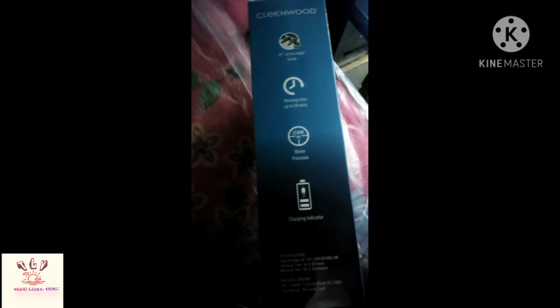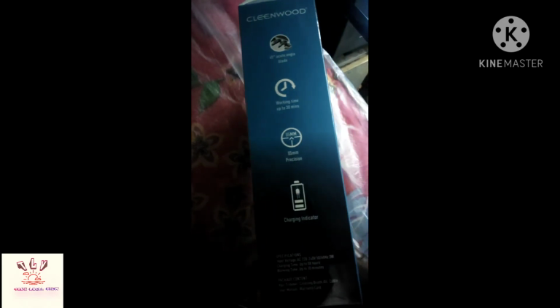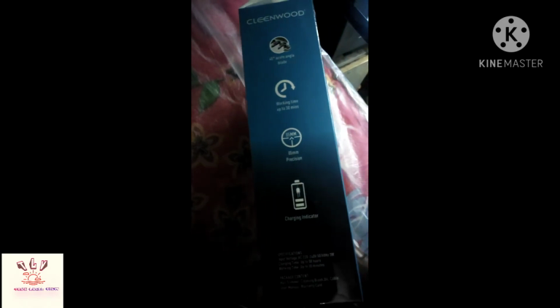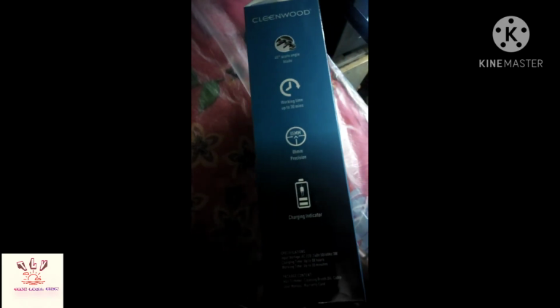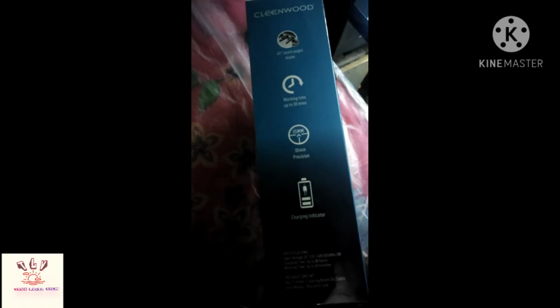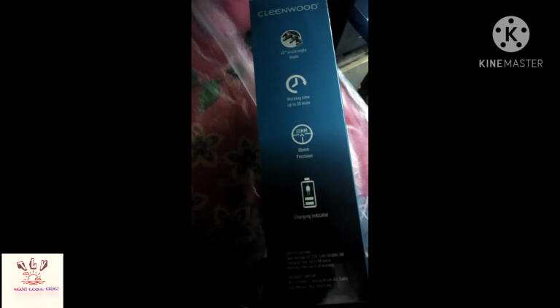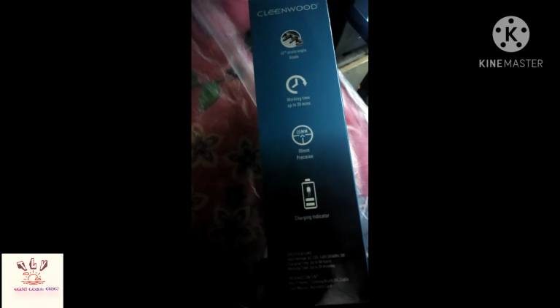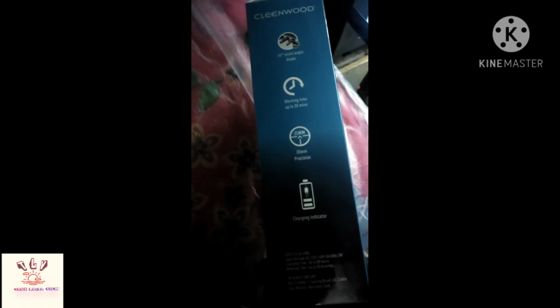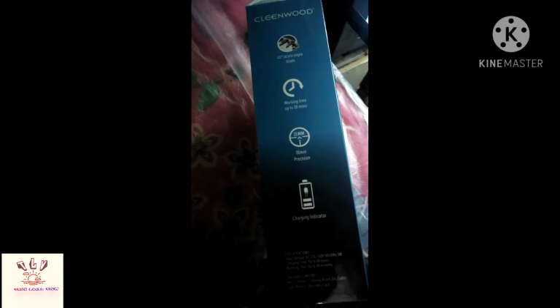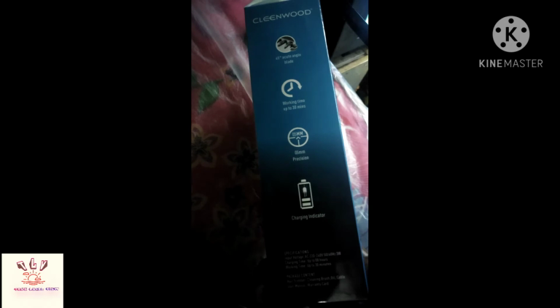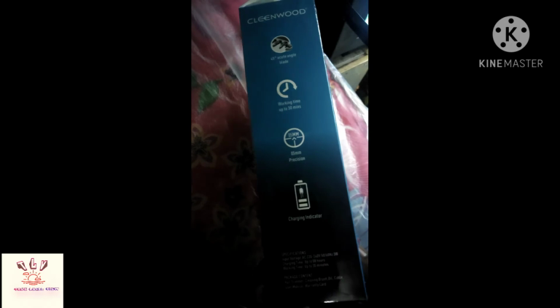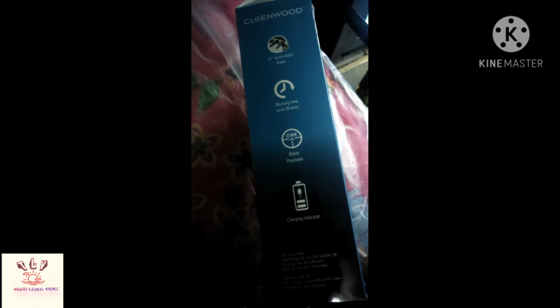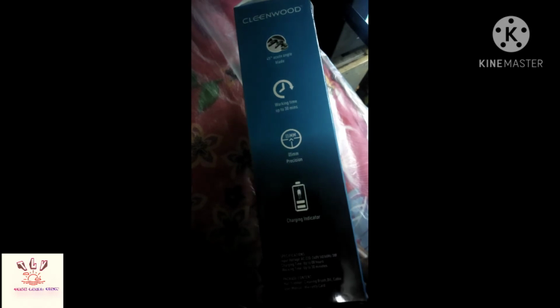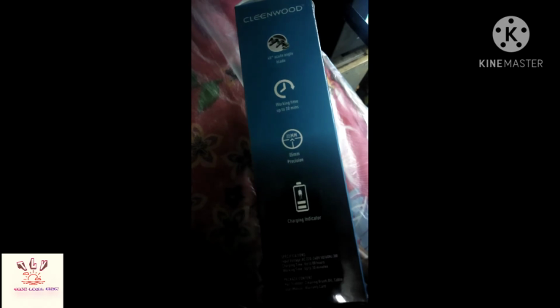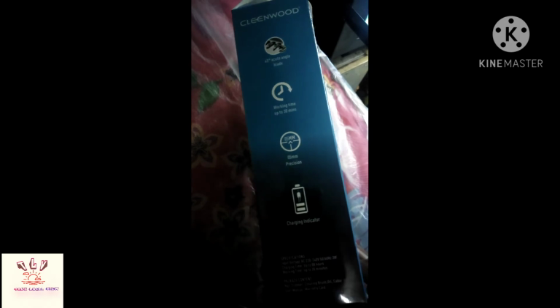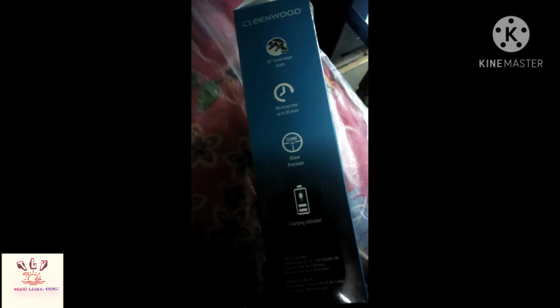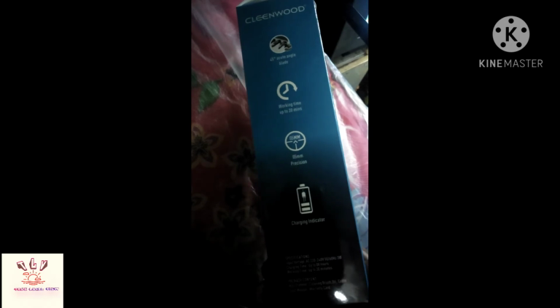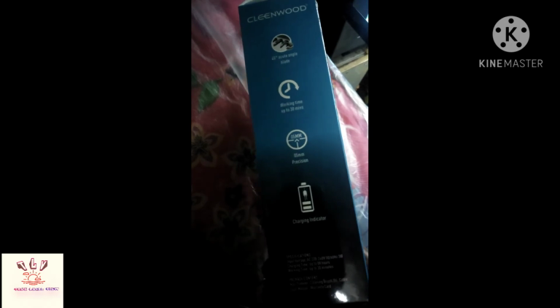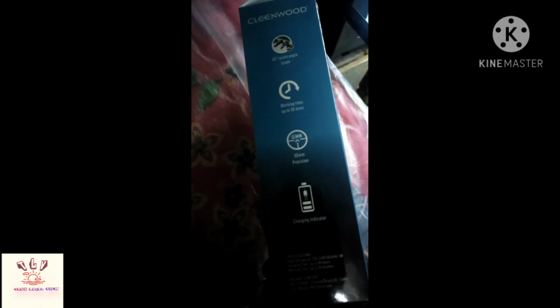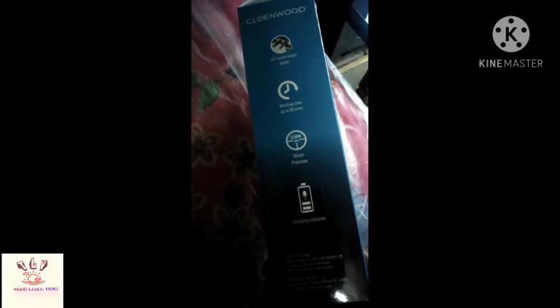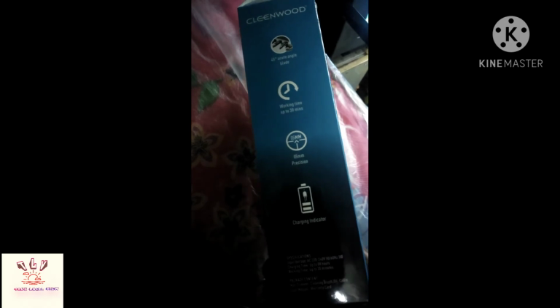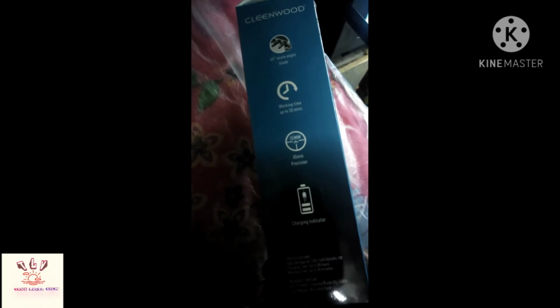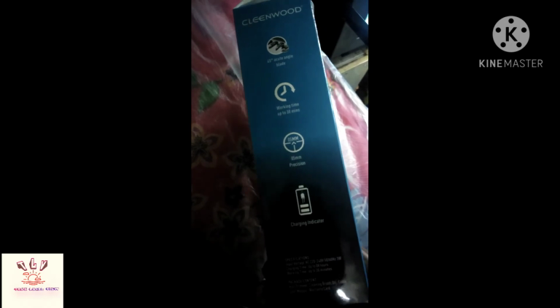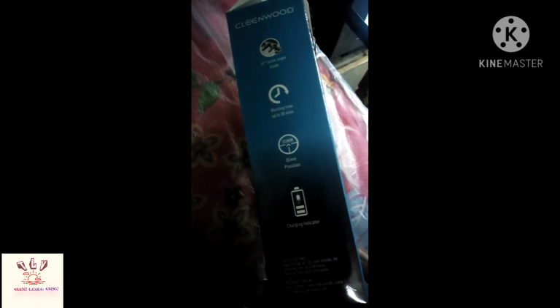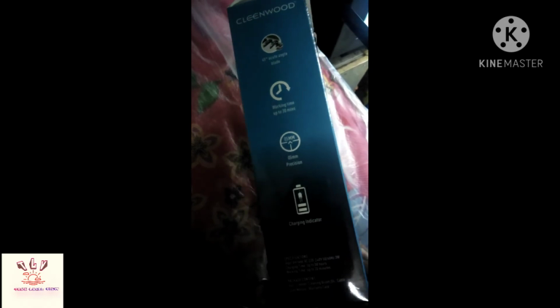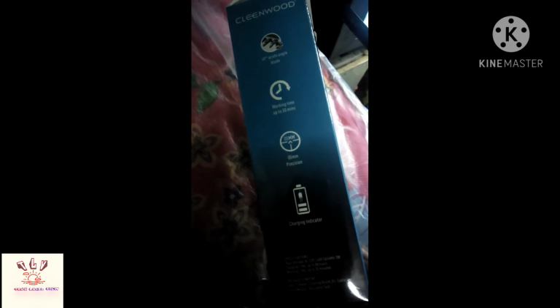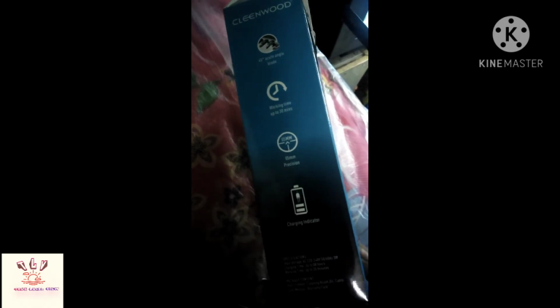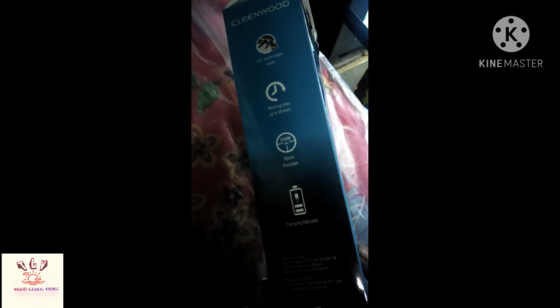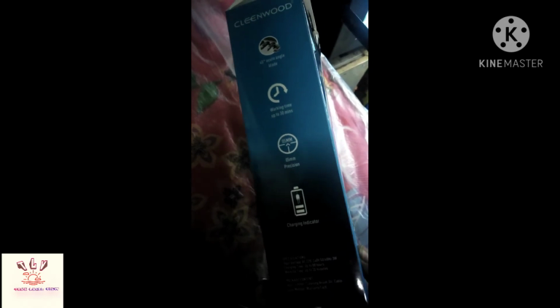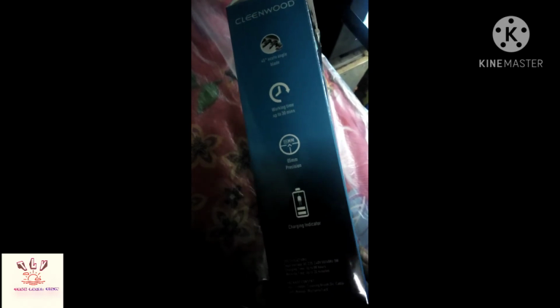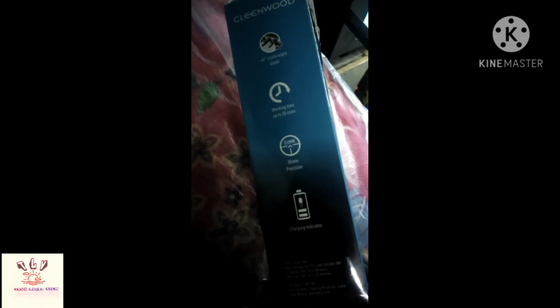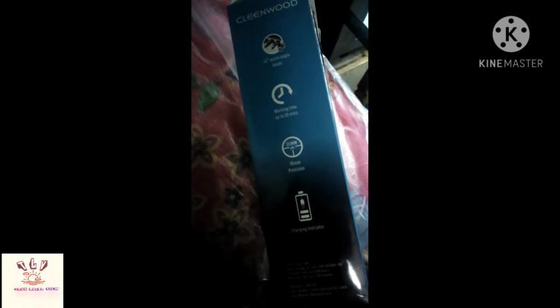I need to test 30 minutes. The battery will have the battery. The charging option is fast.